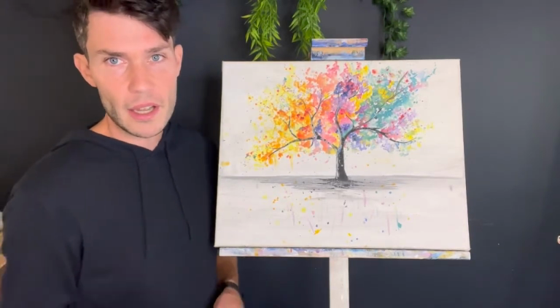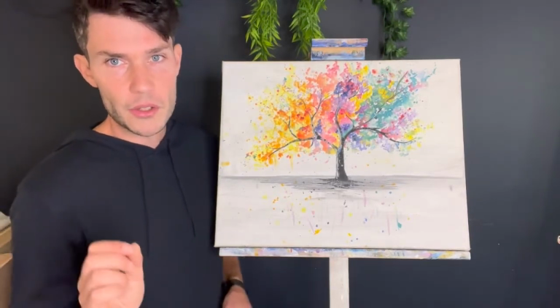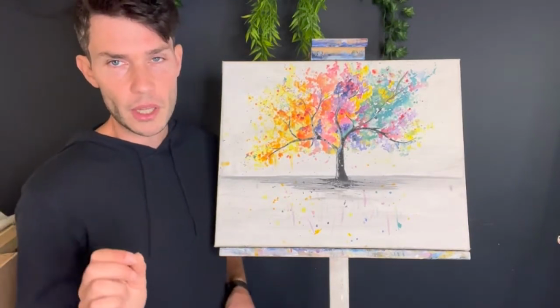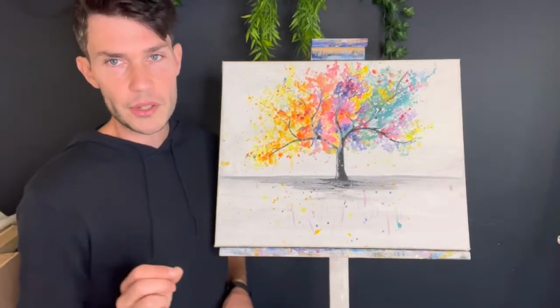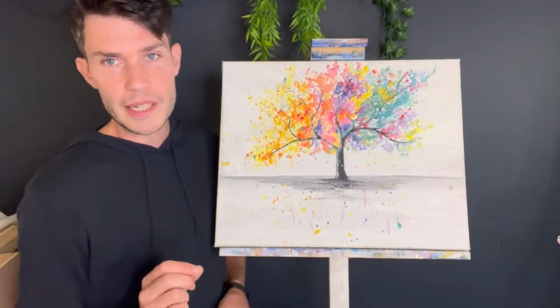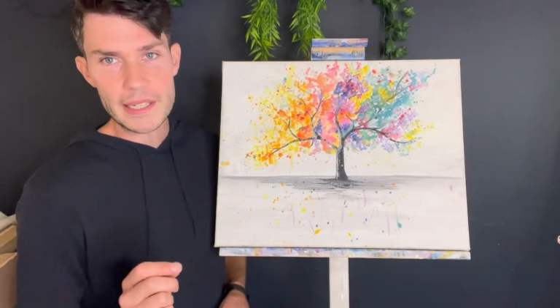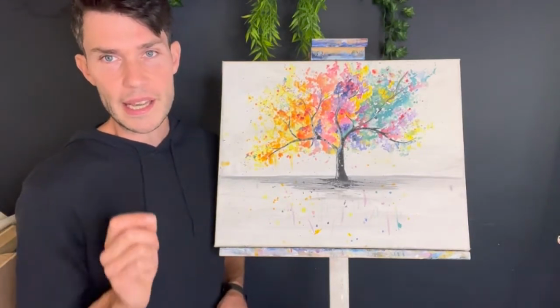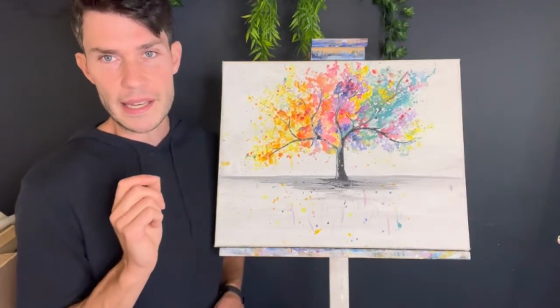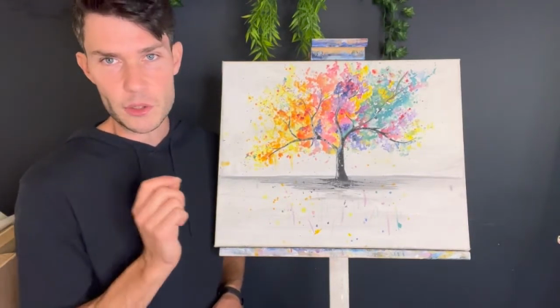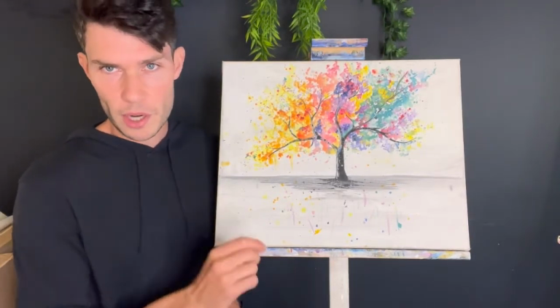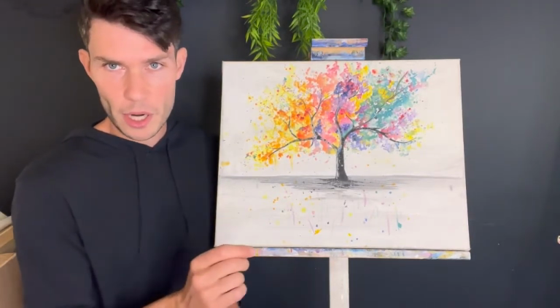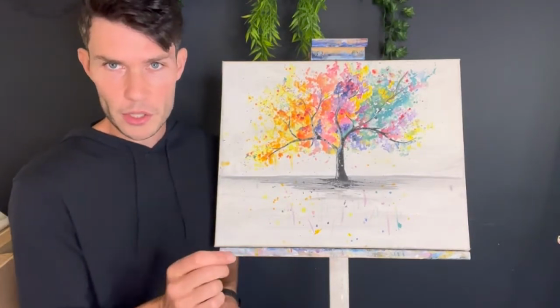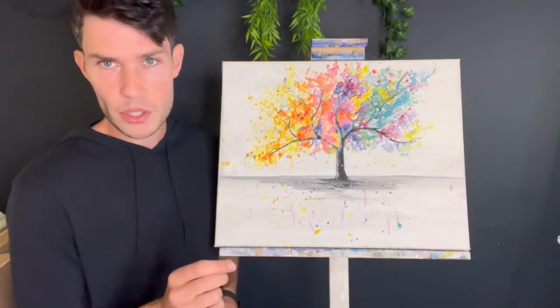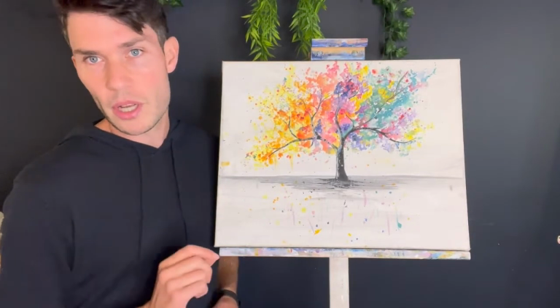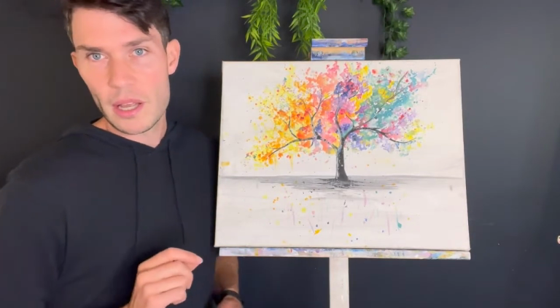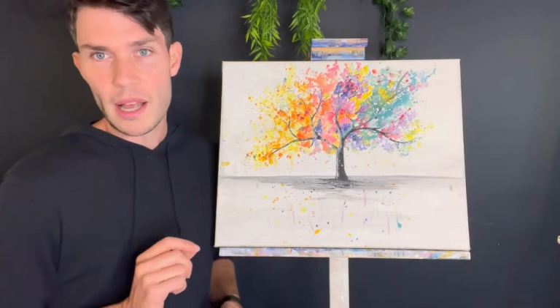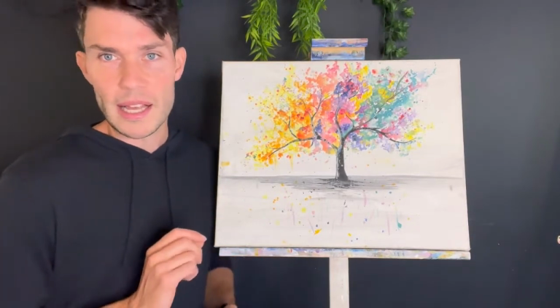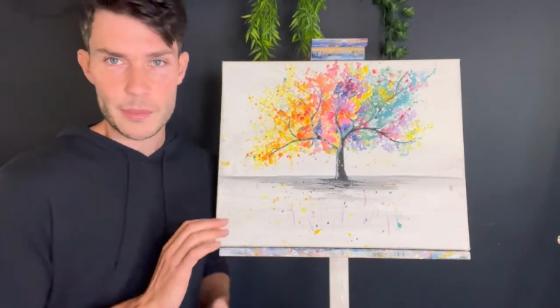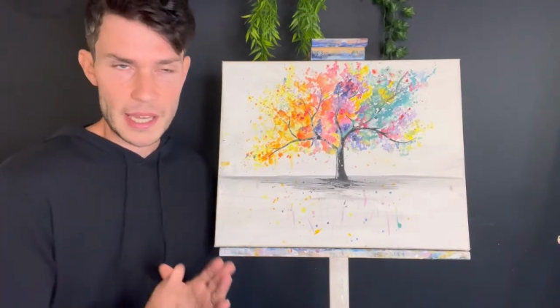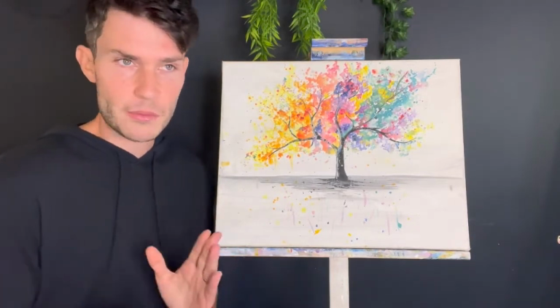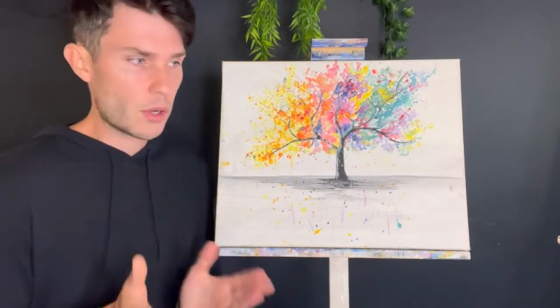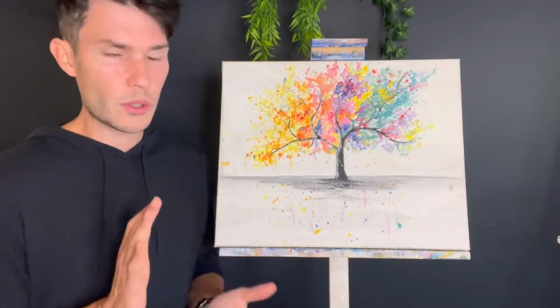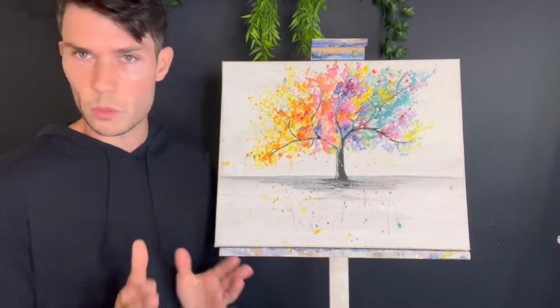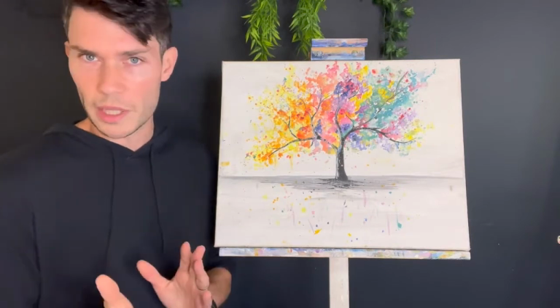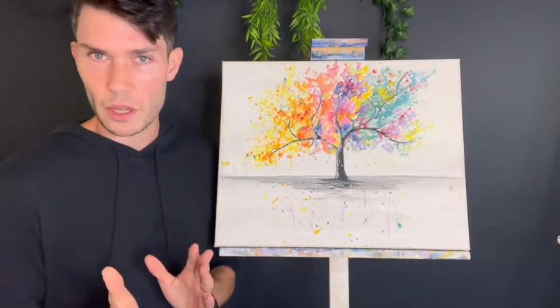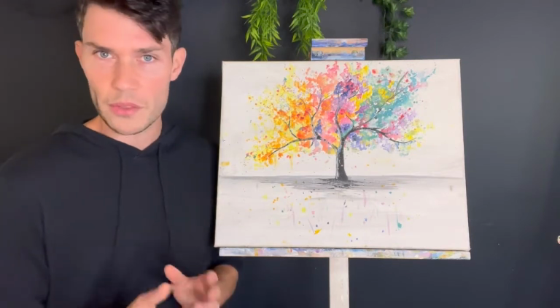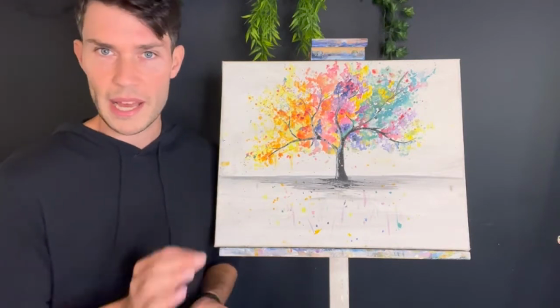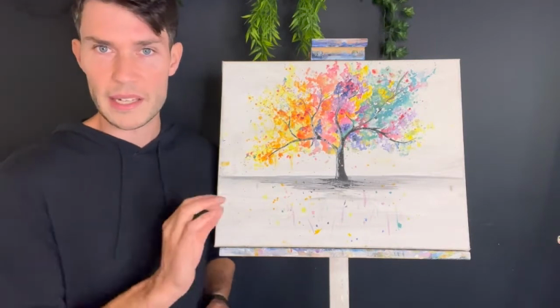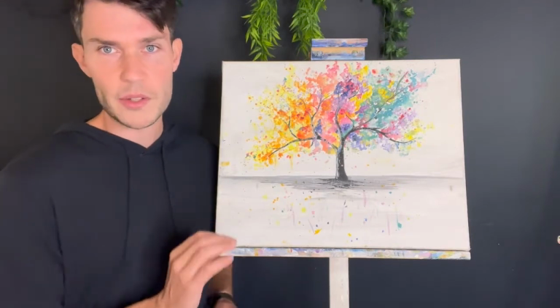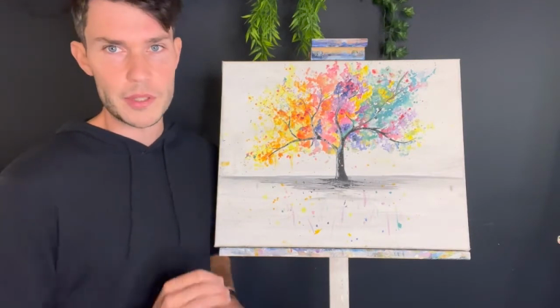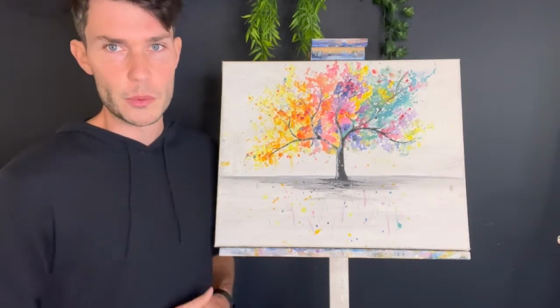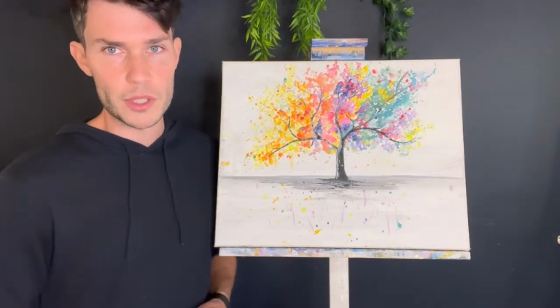You'll only need a dry brush, some kitchen roll or some white cloth, and a little bit of water.